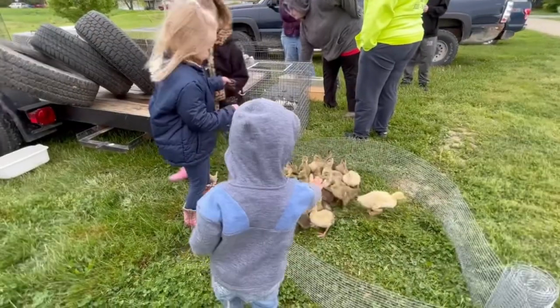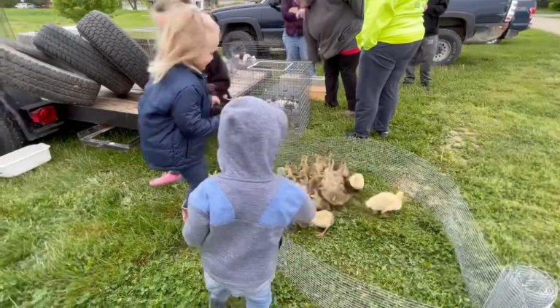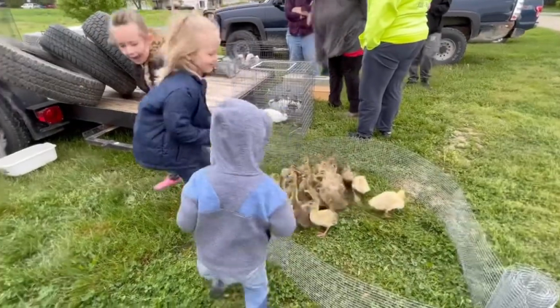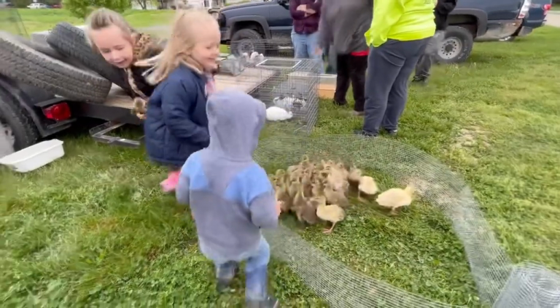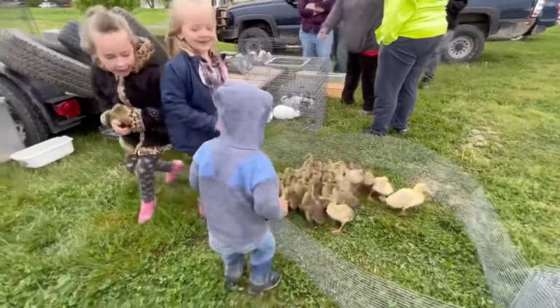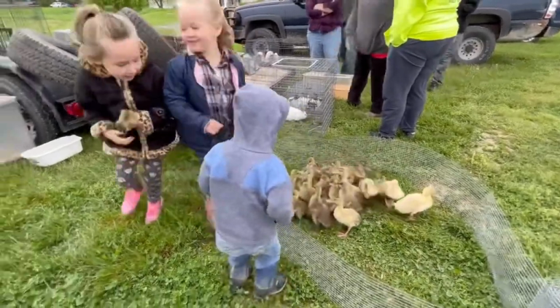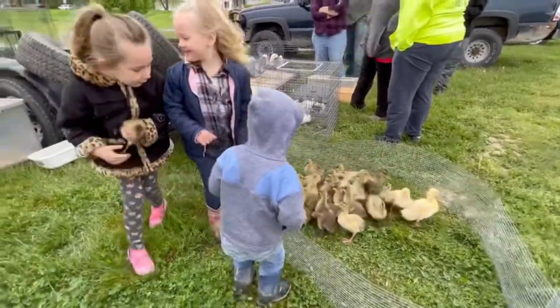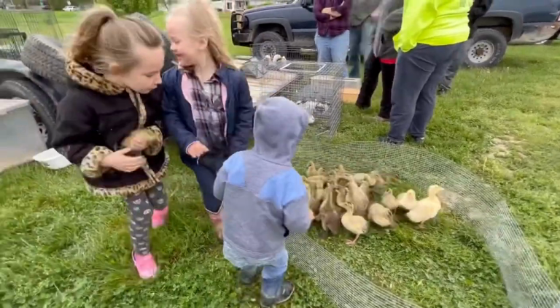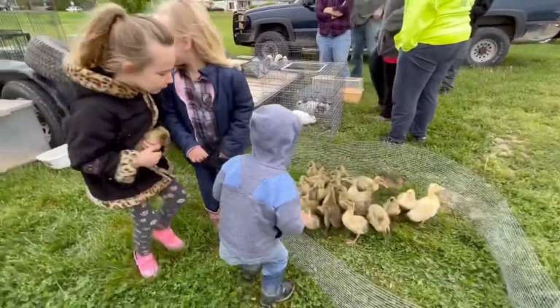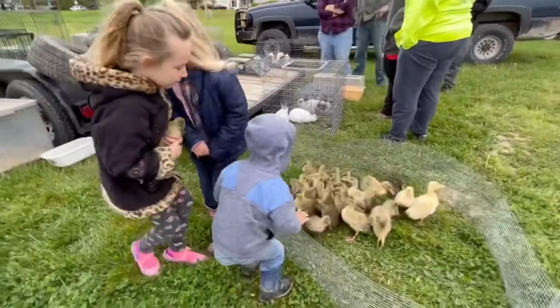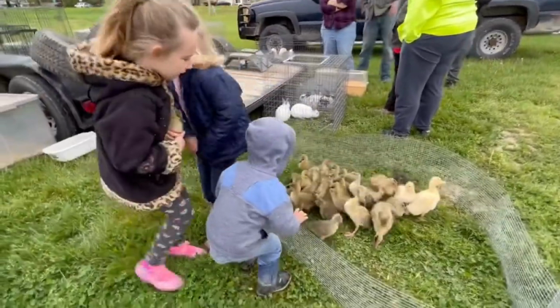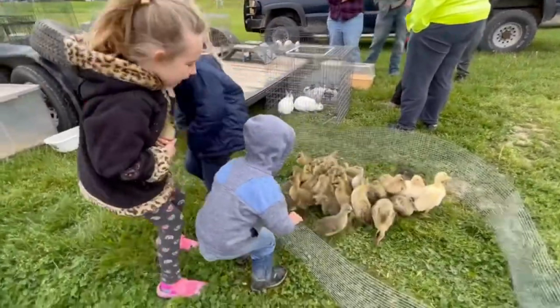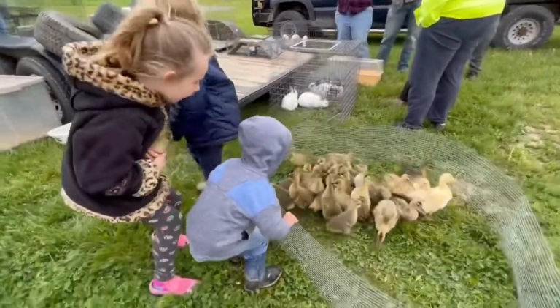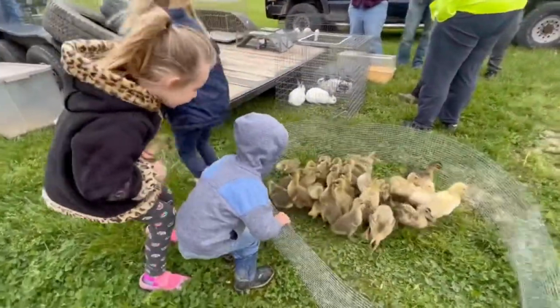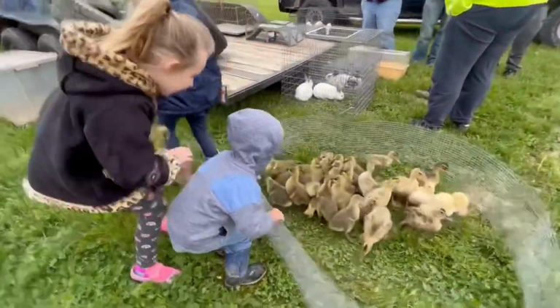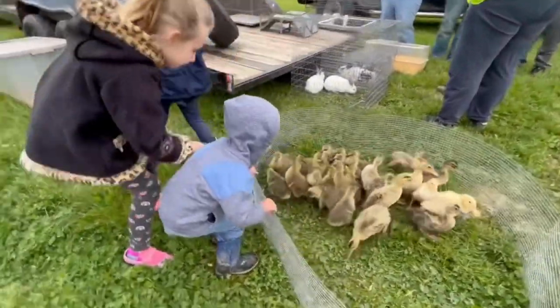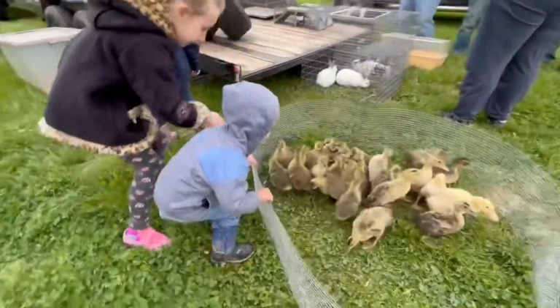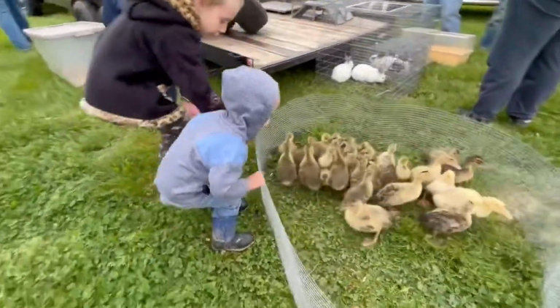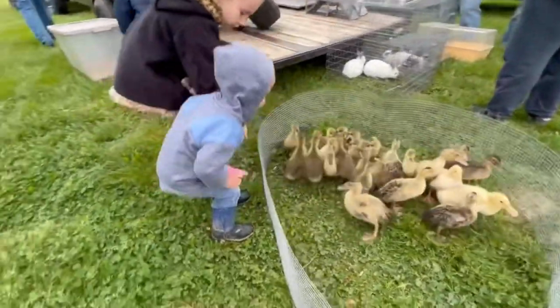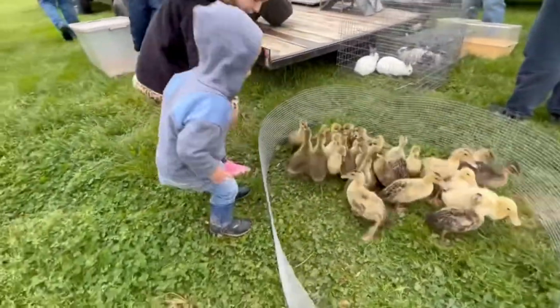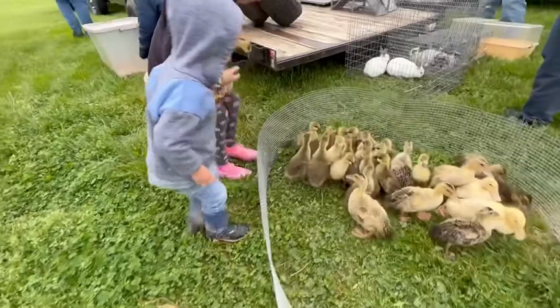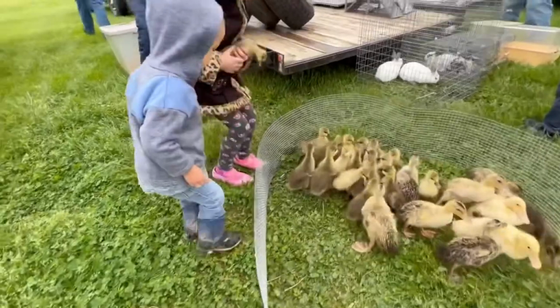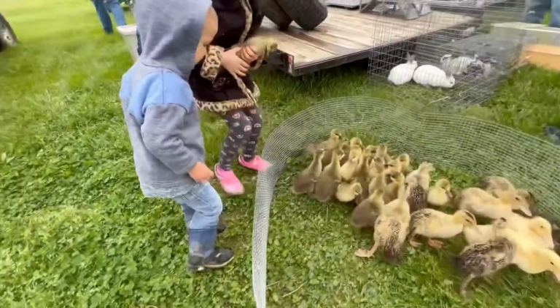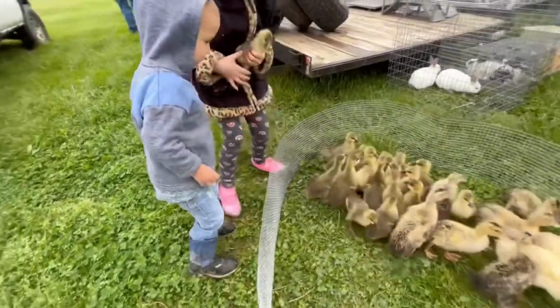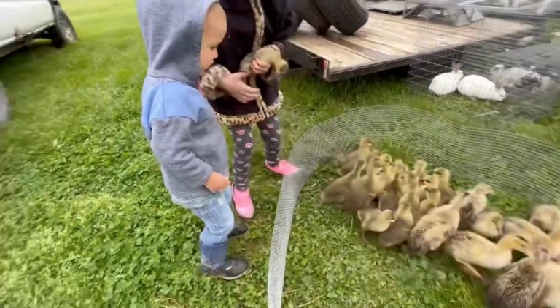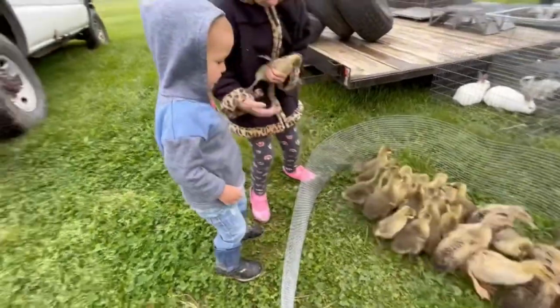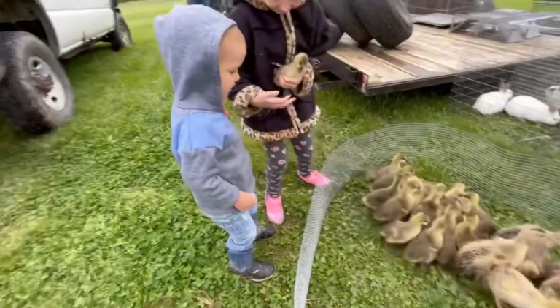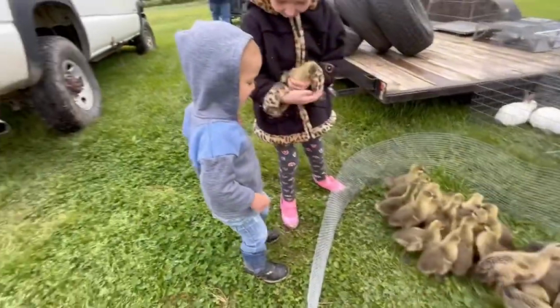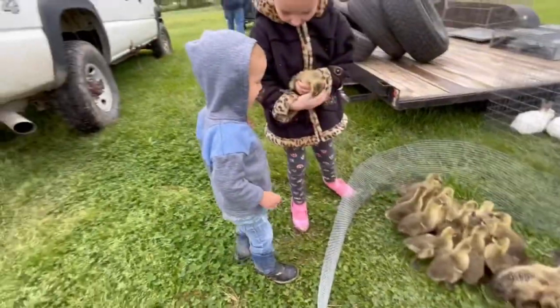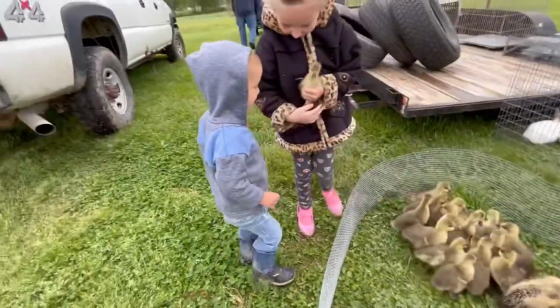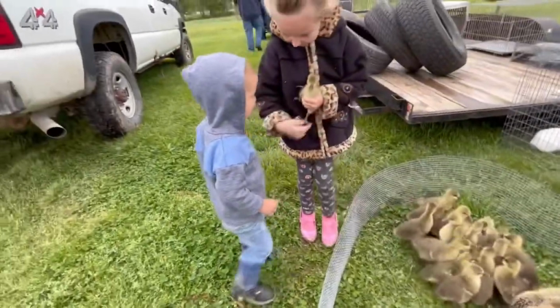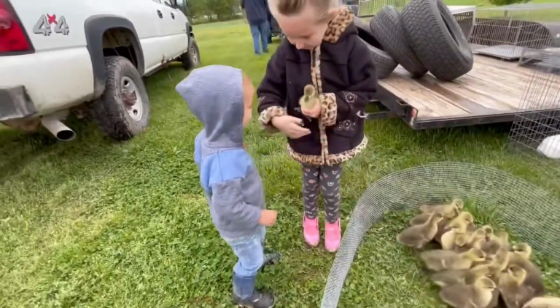The kids love the swap meets because they get to handle a lot of the different animals.